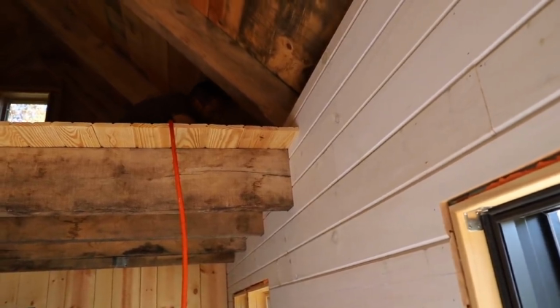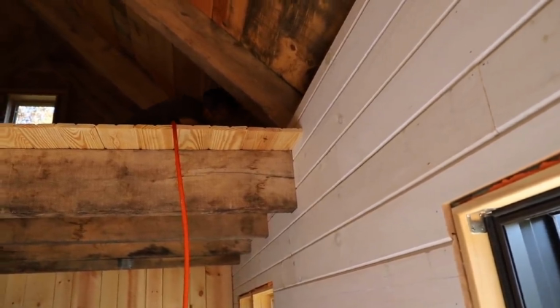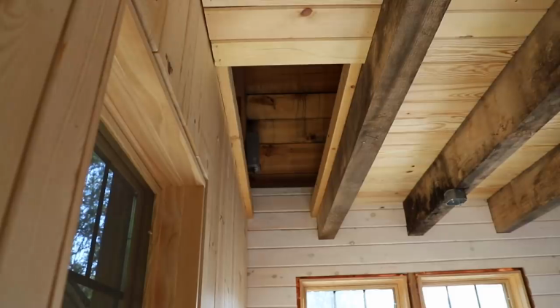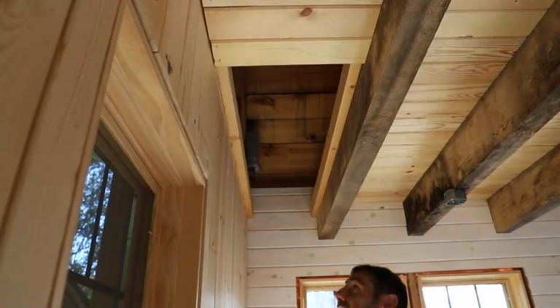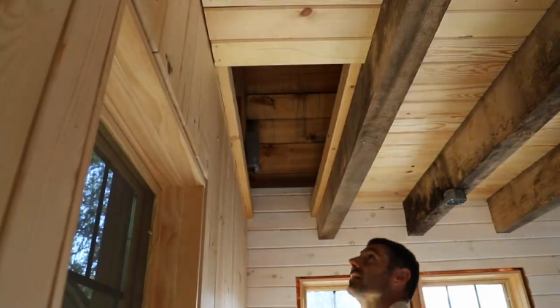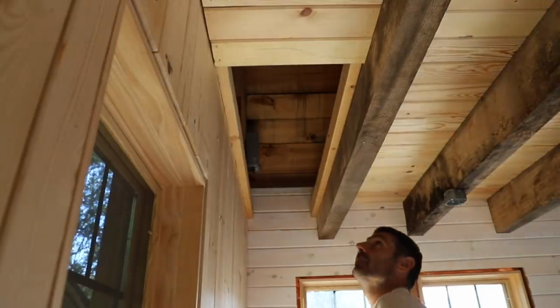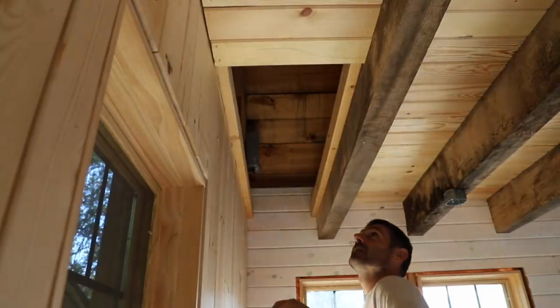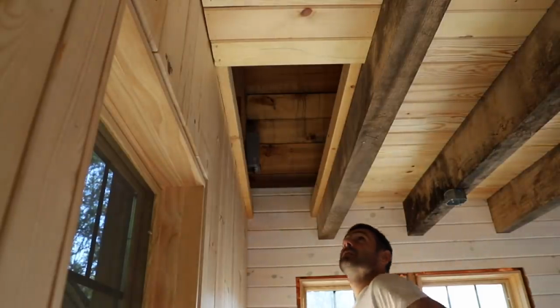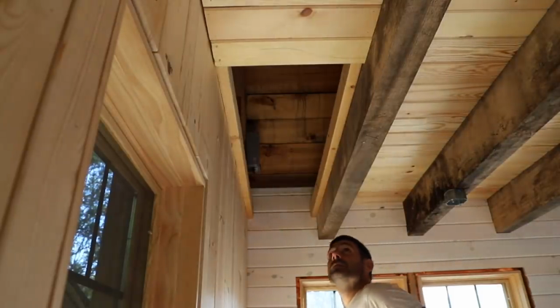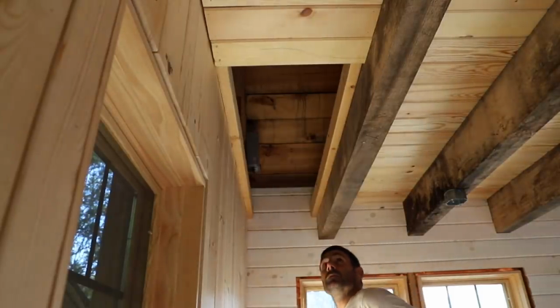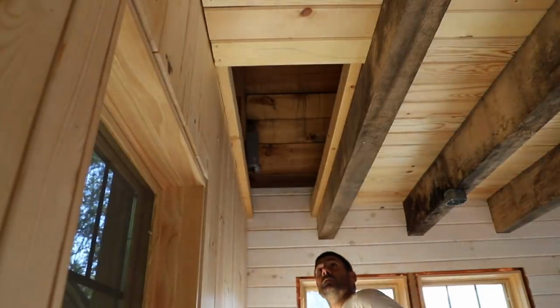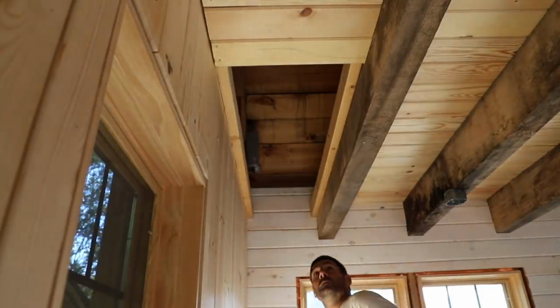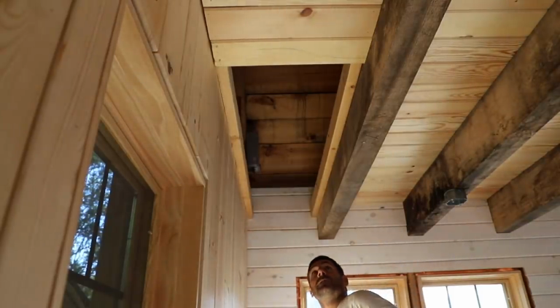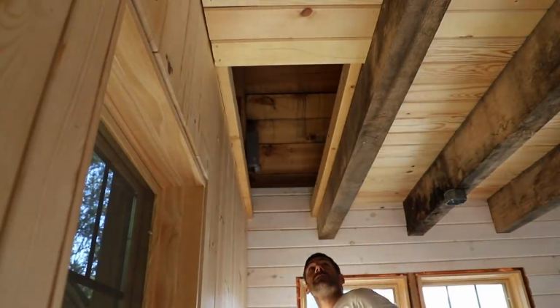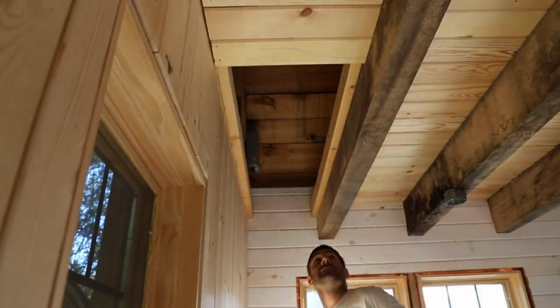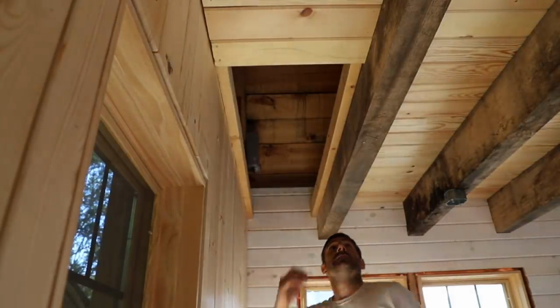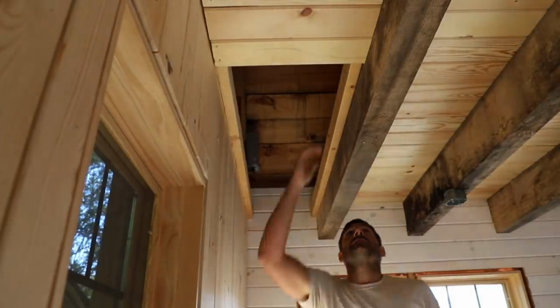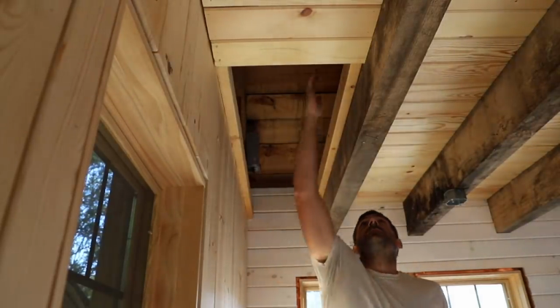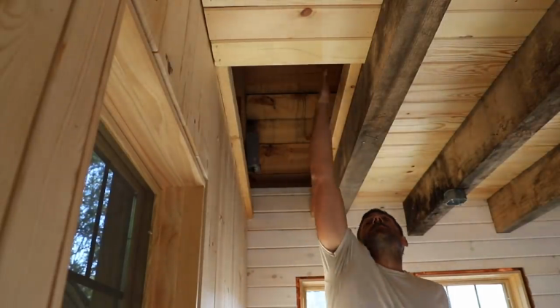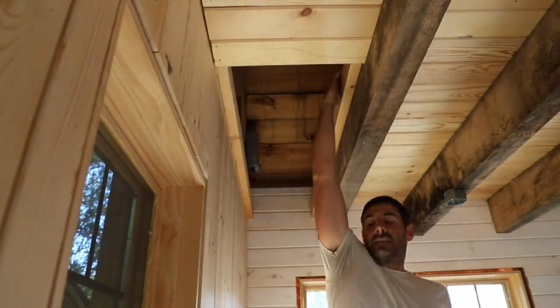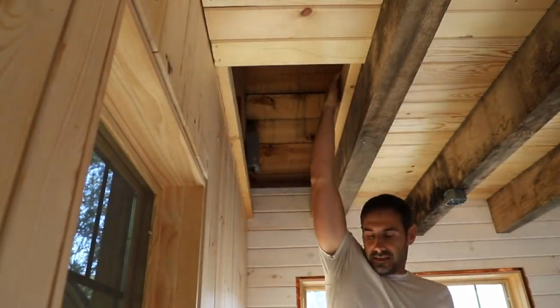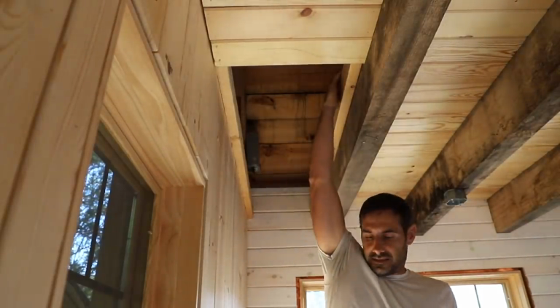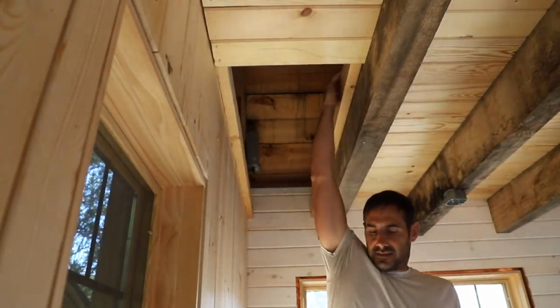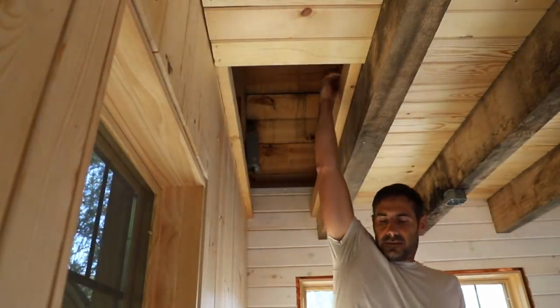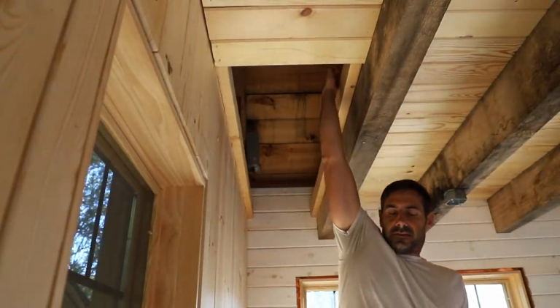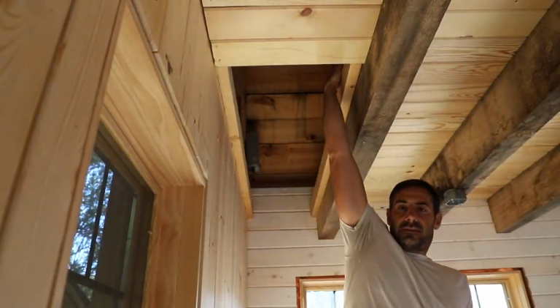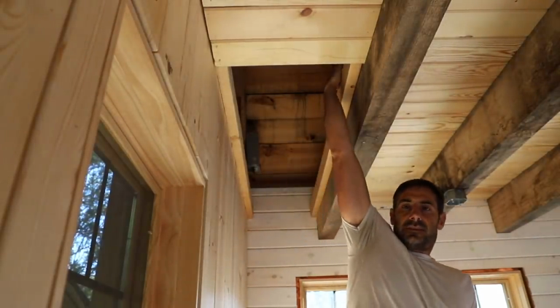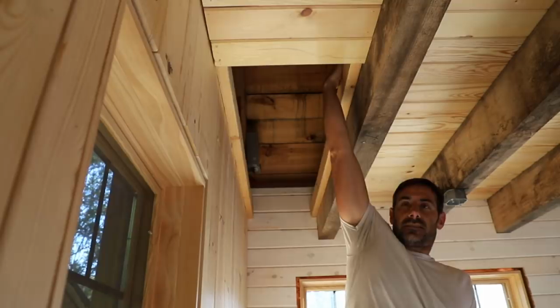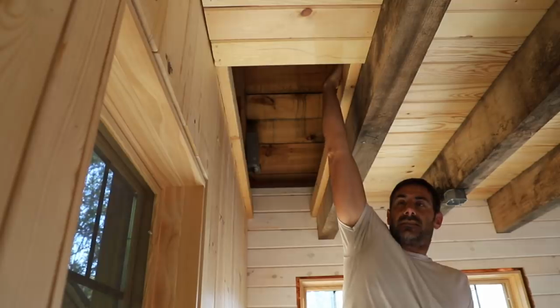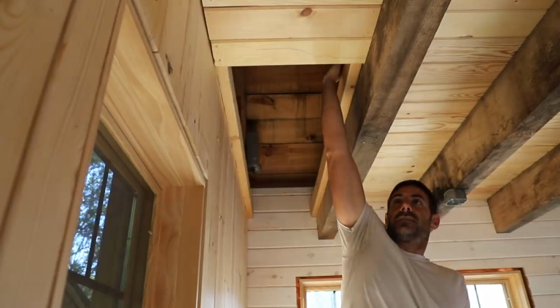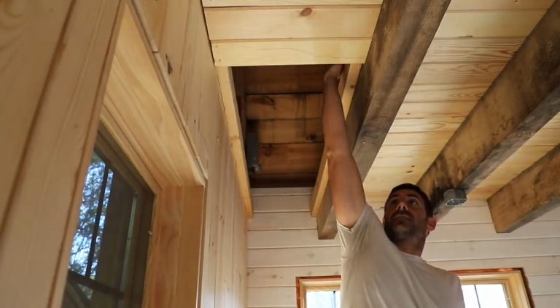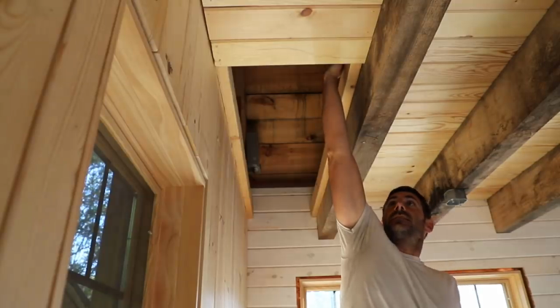I'm going to finish these and put the lights in while Chris is cooking dinner.